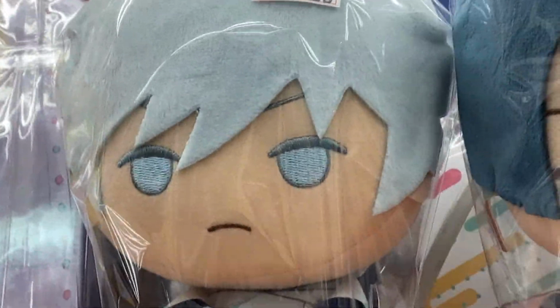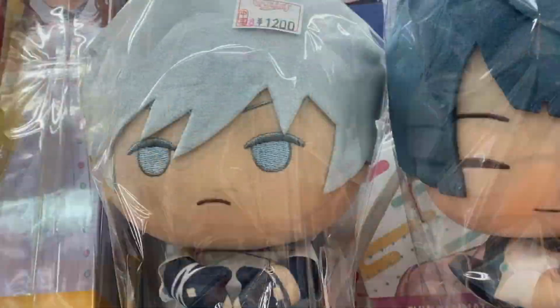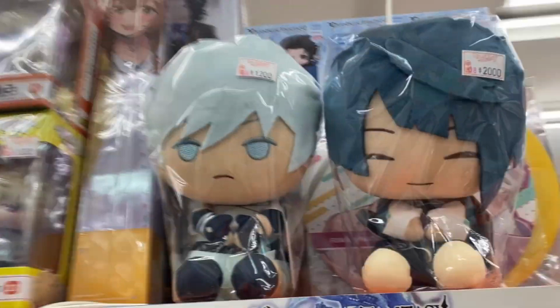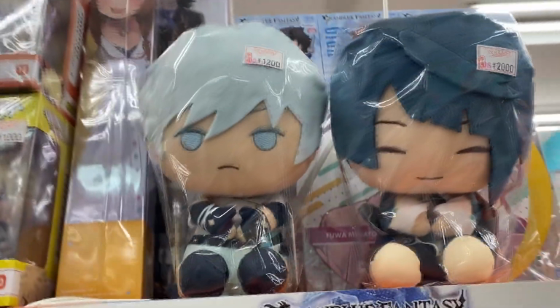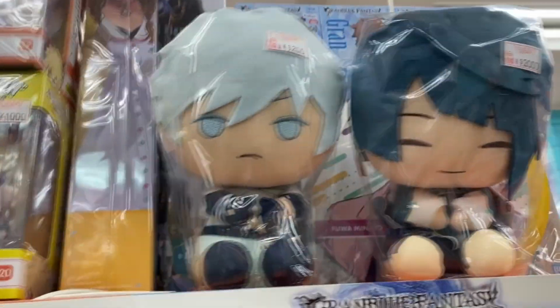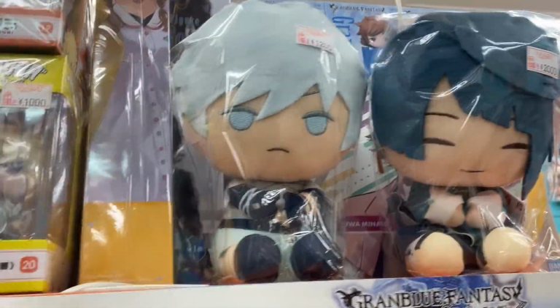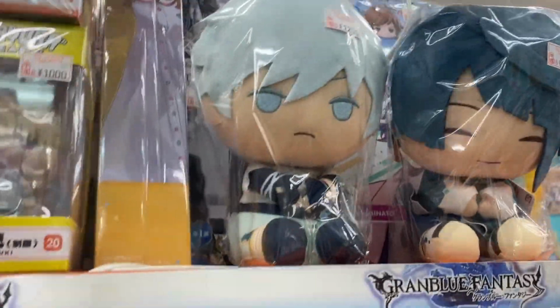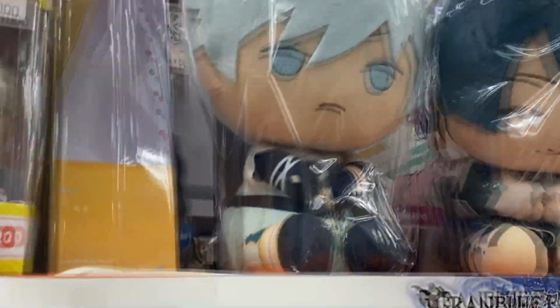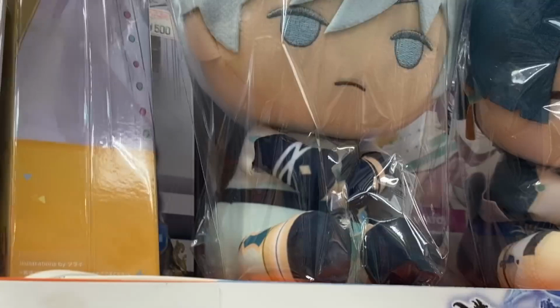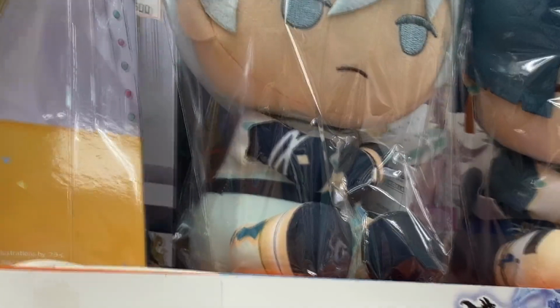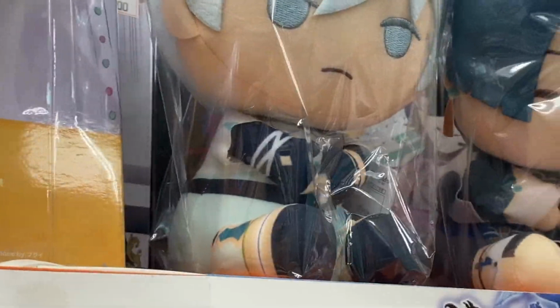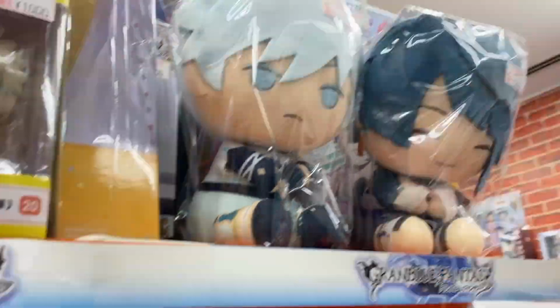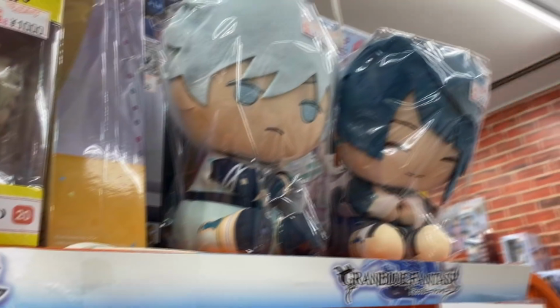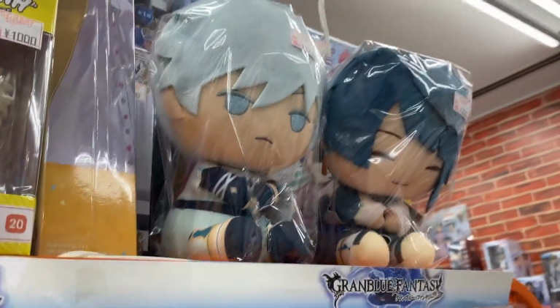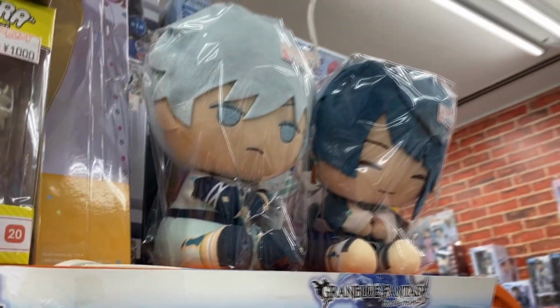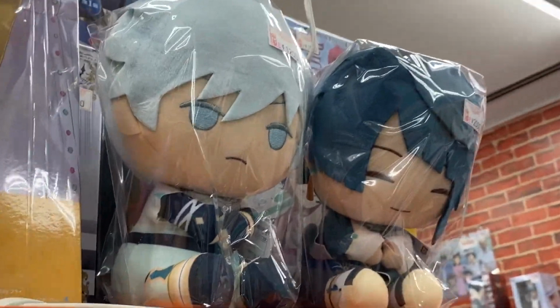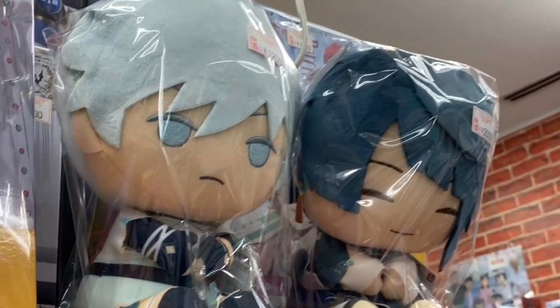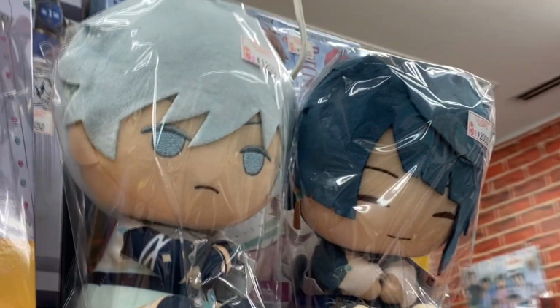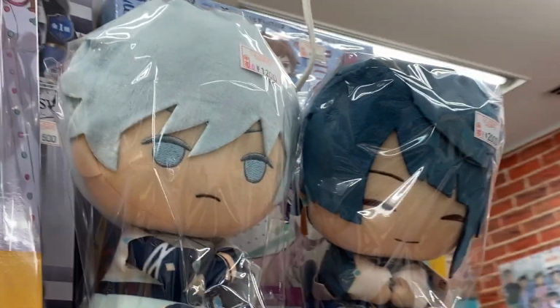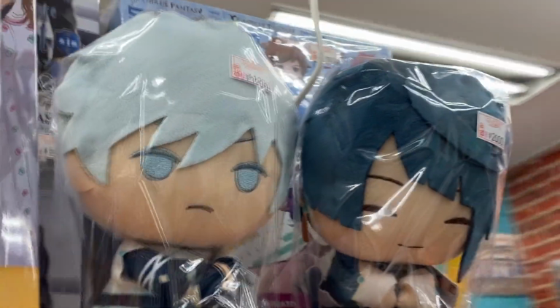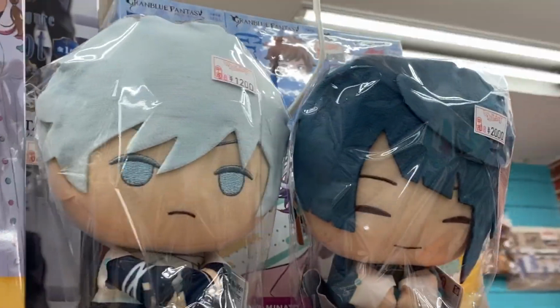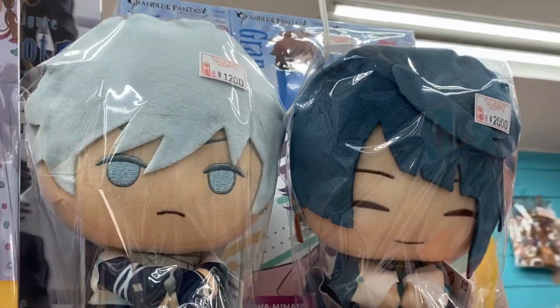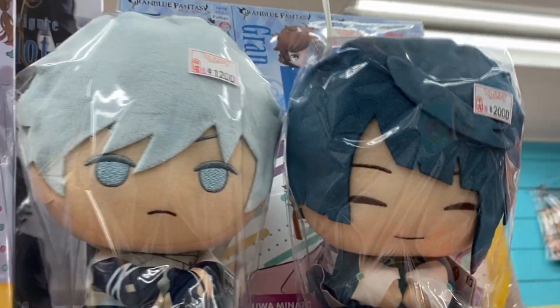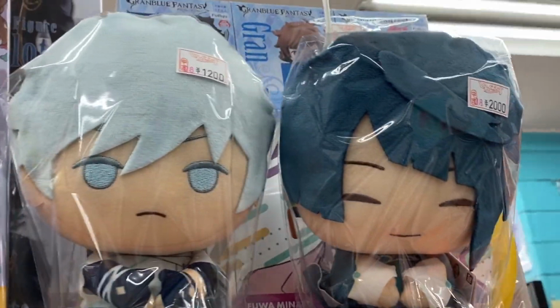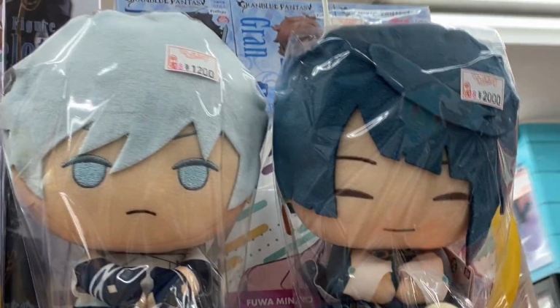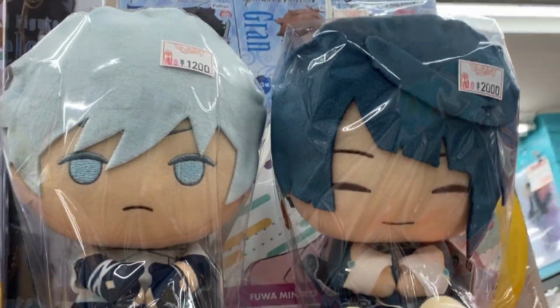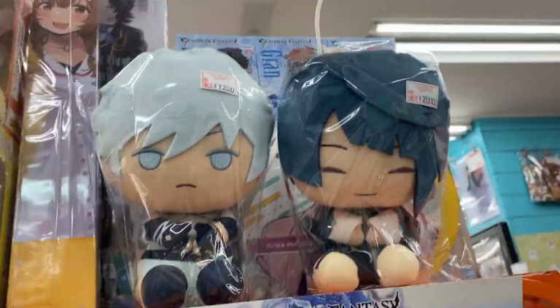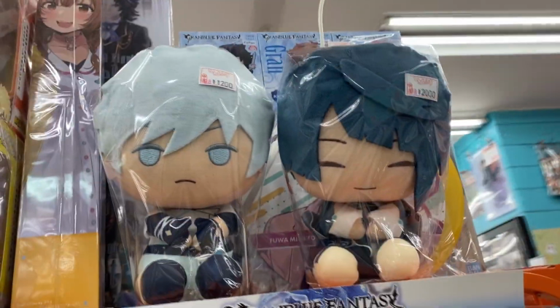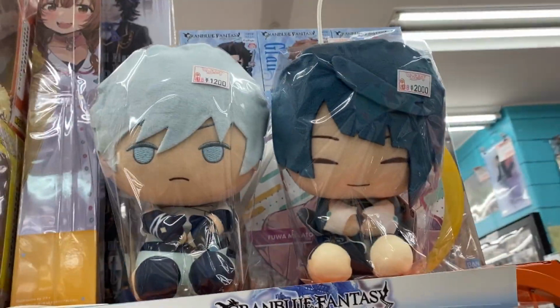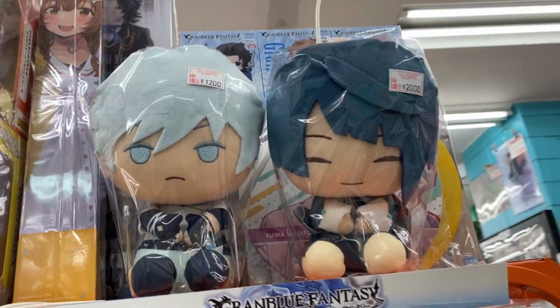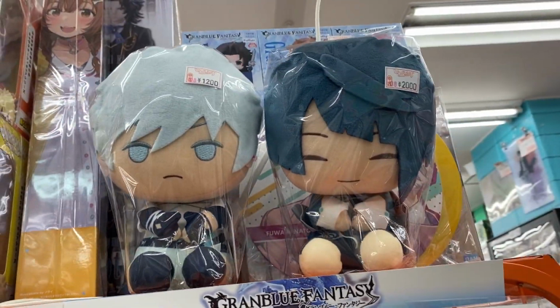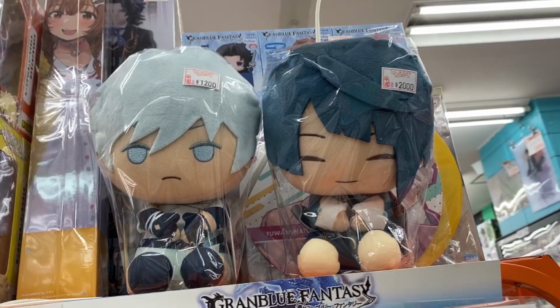I've never seen Chongyun looking outside before. Is that Chongyun? It is Chongyun. I've never seen them before.